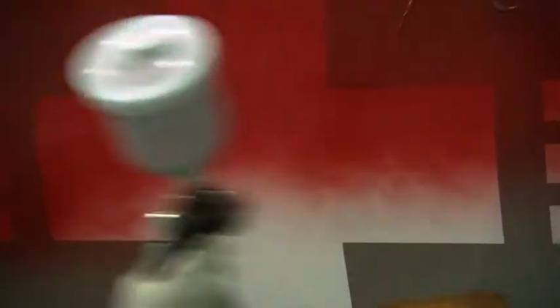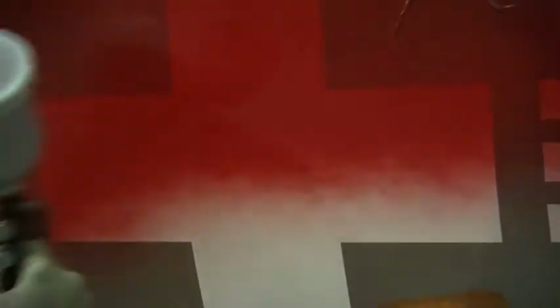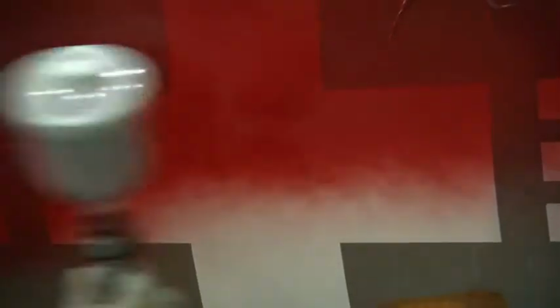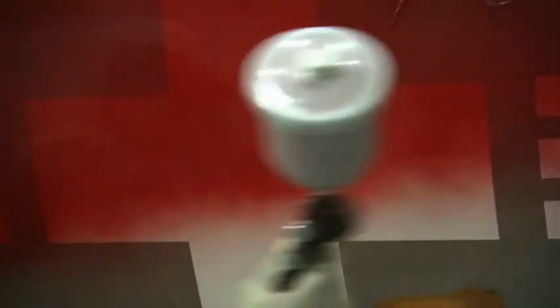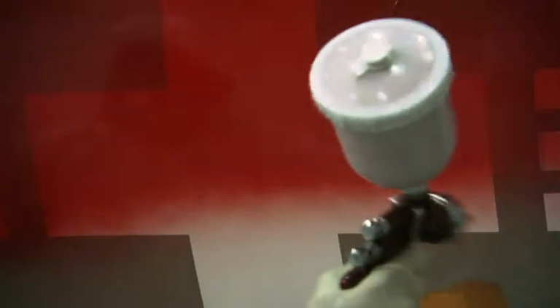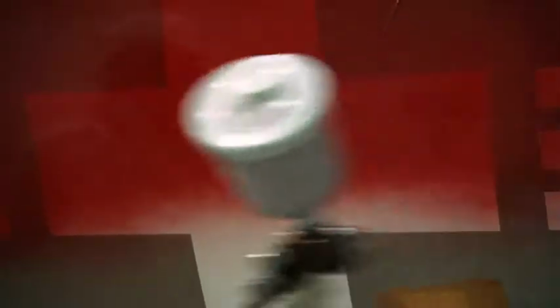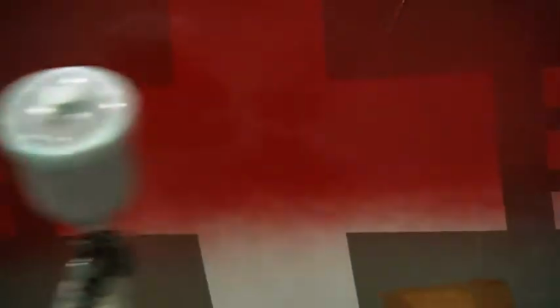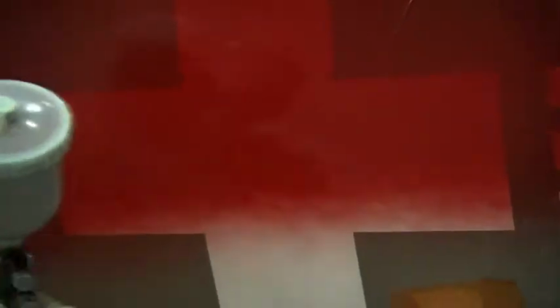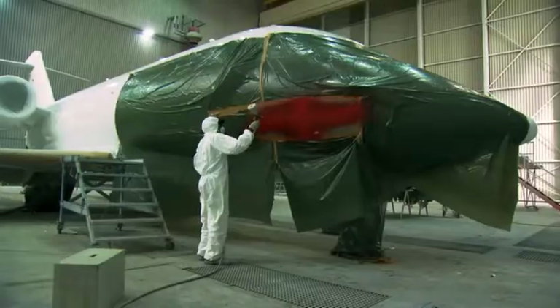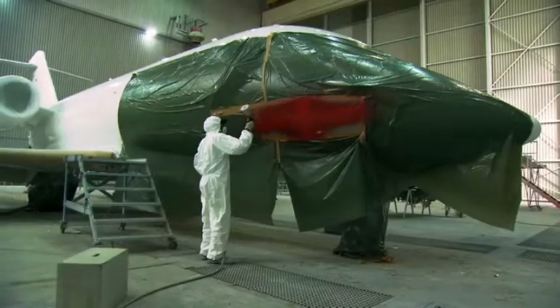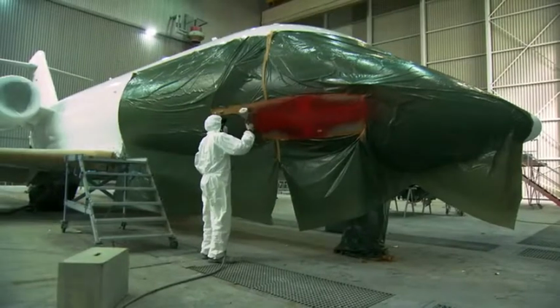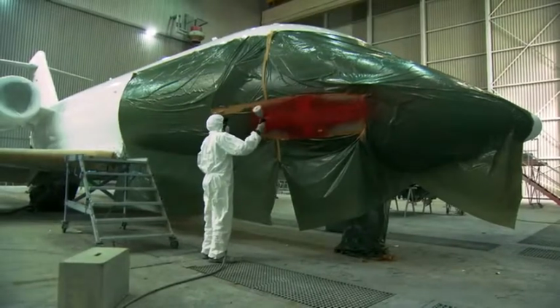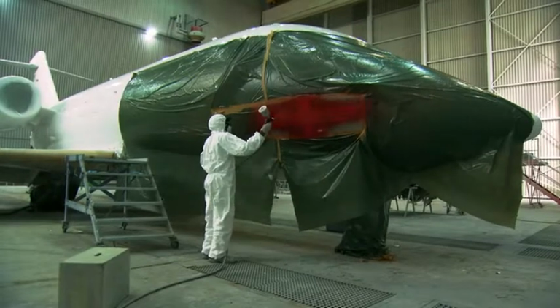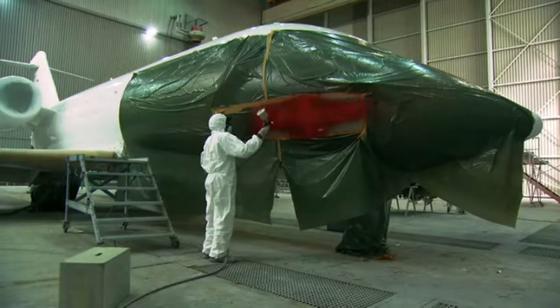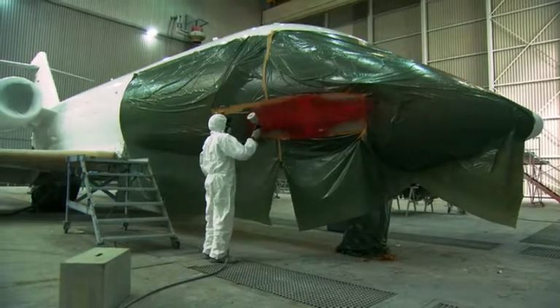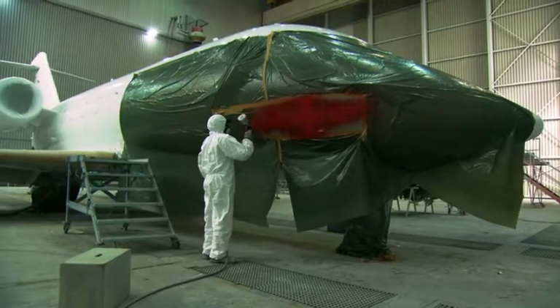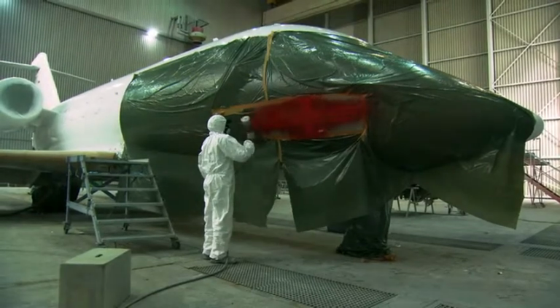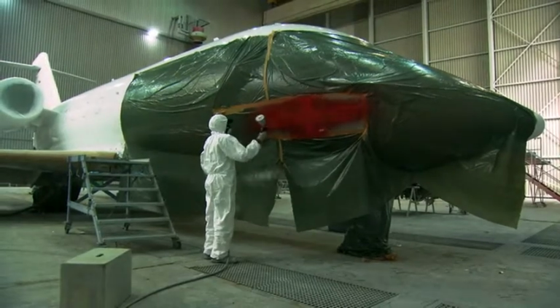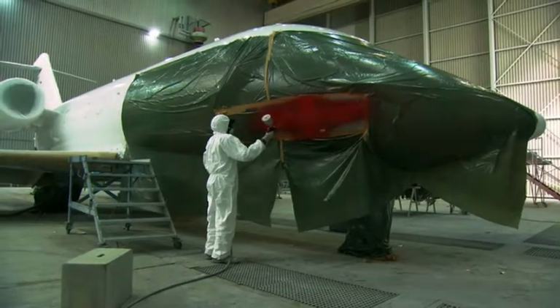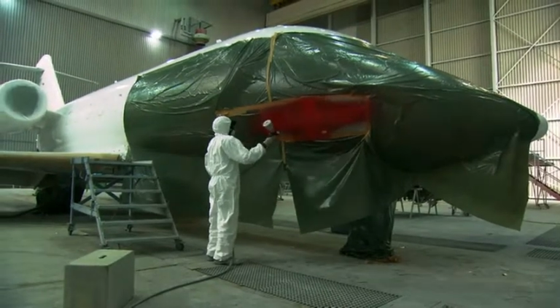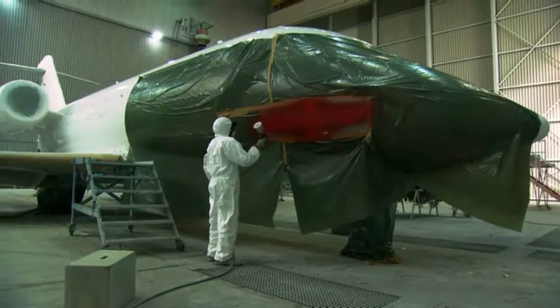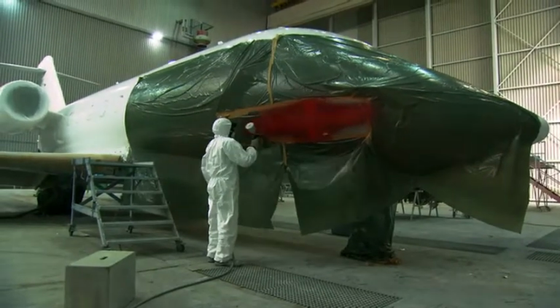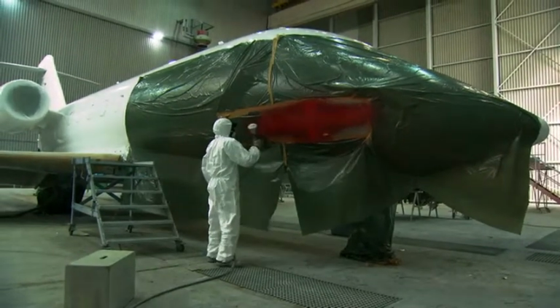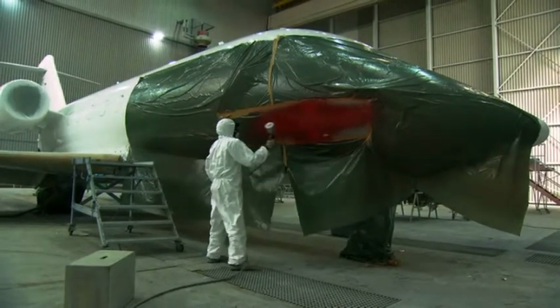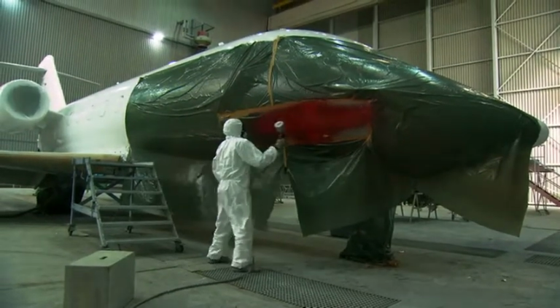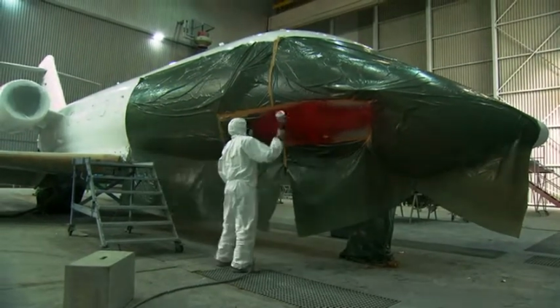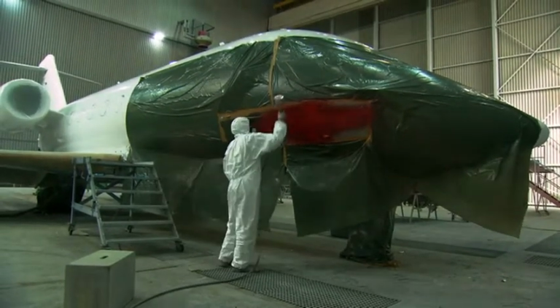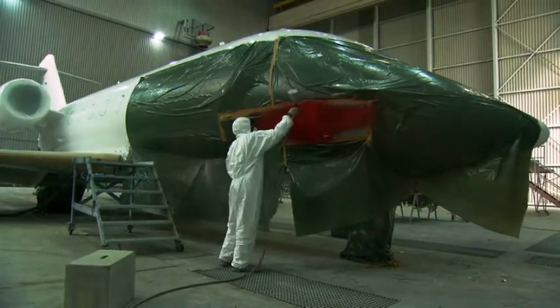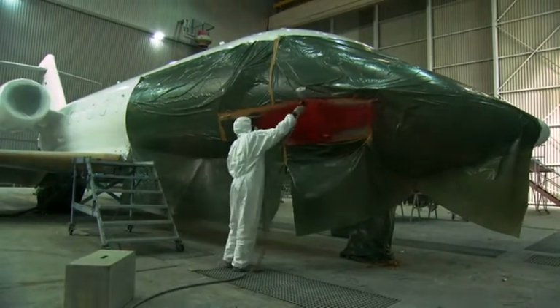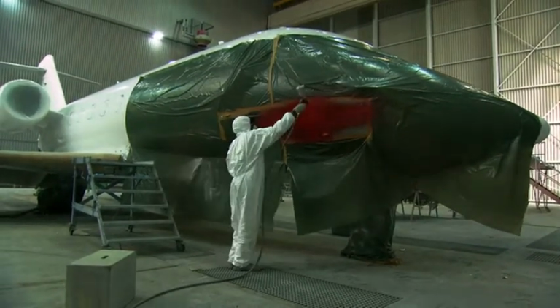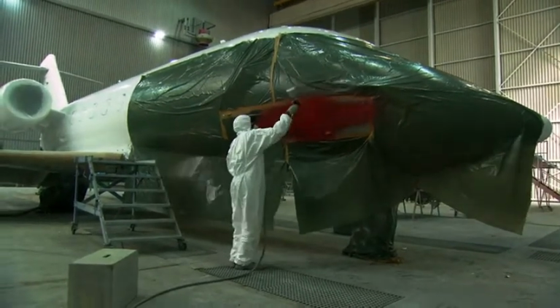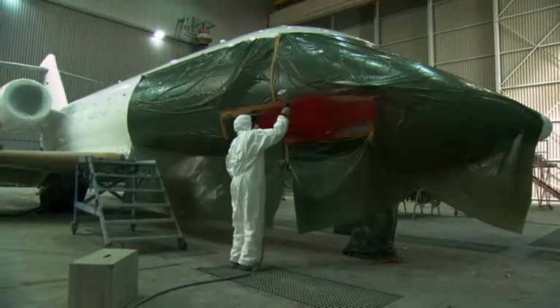The first of the three air ambulances receives its new styling within about two weeks. Jets two and three will follow.